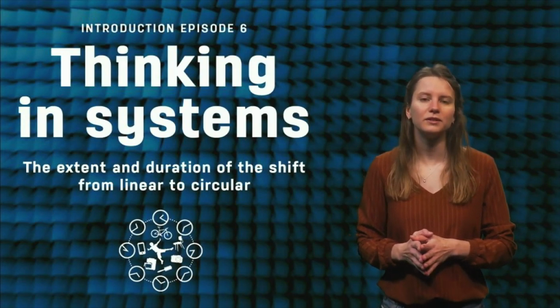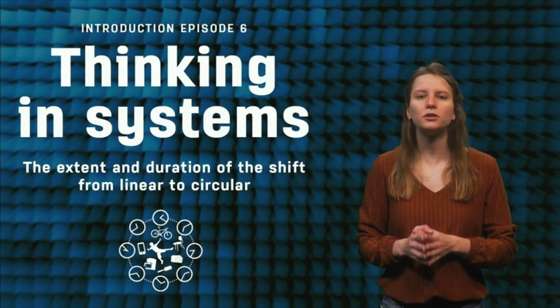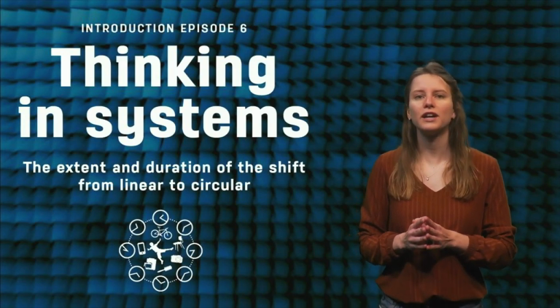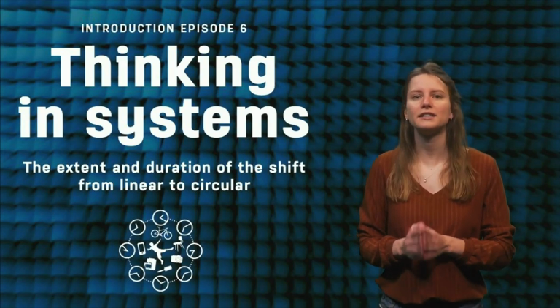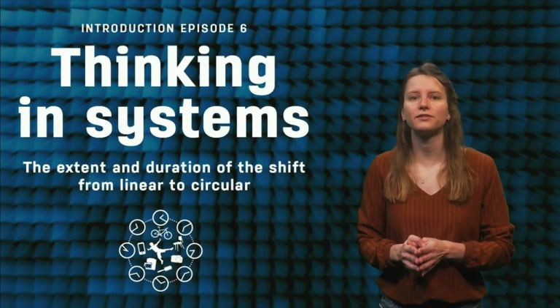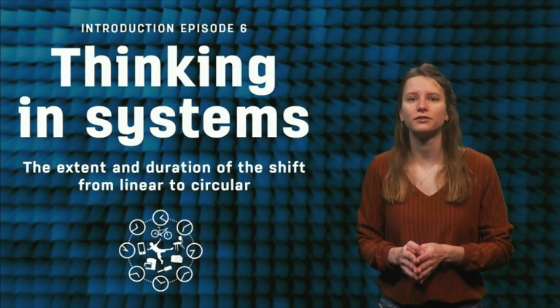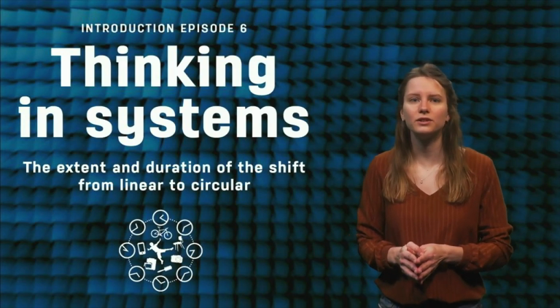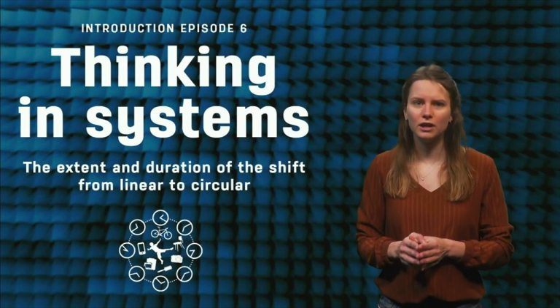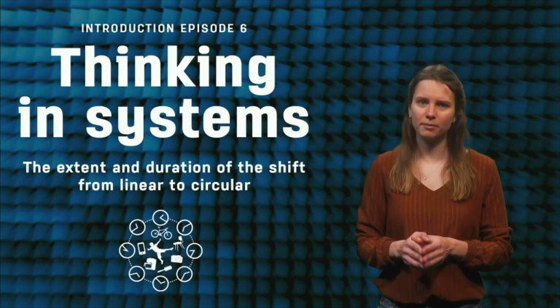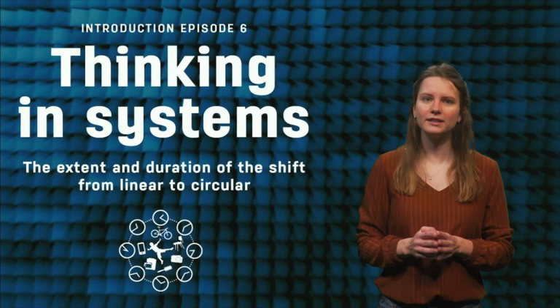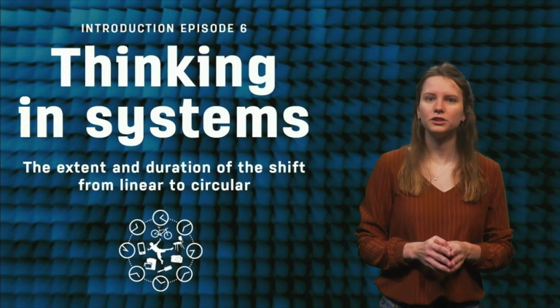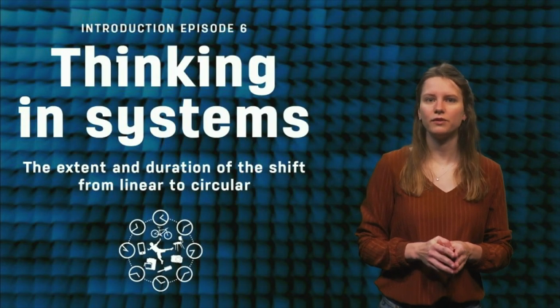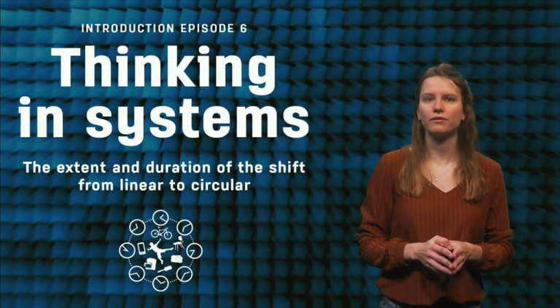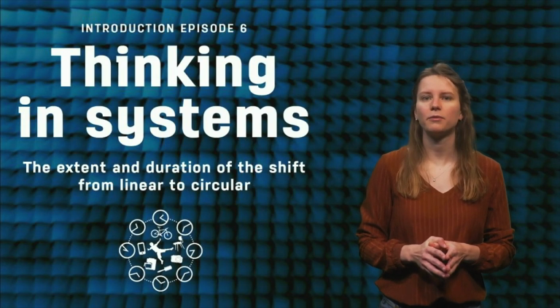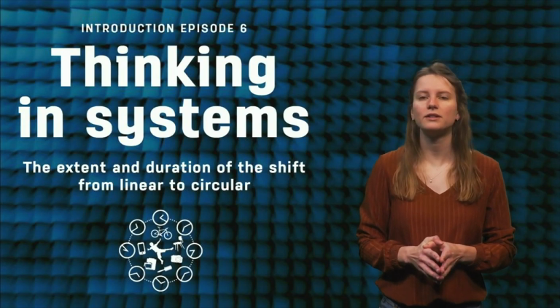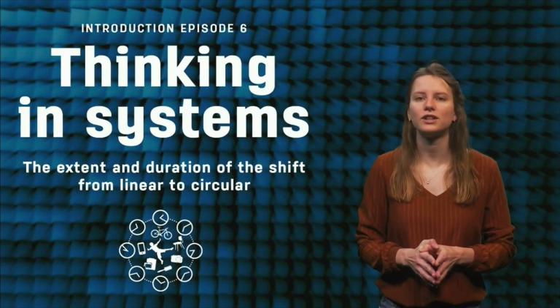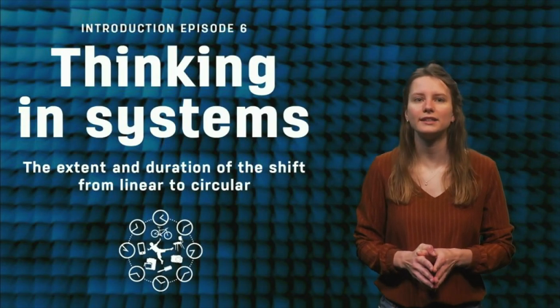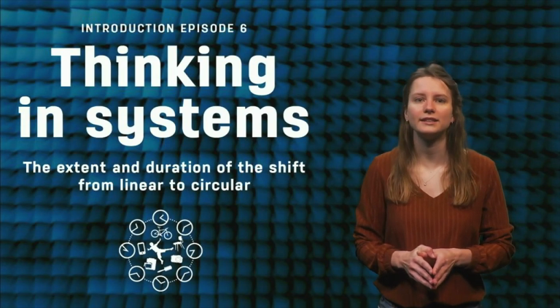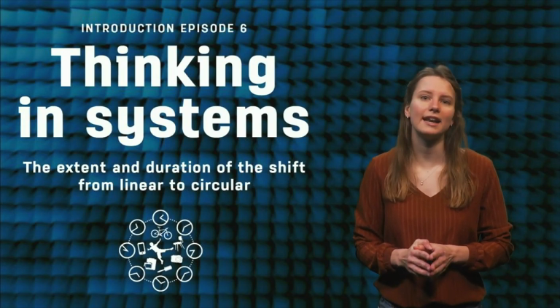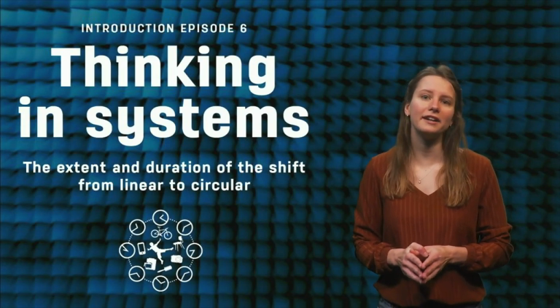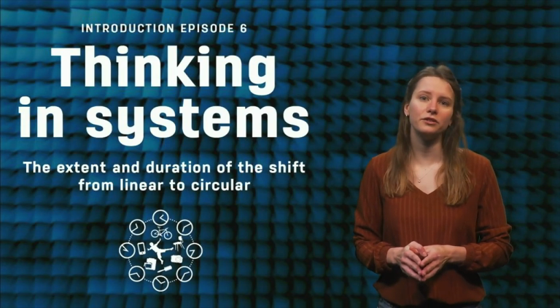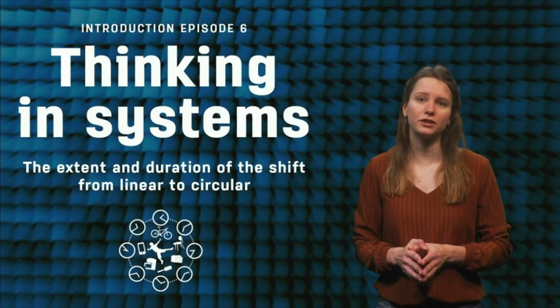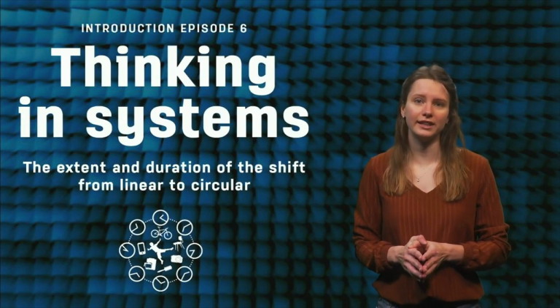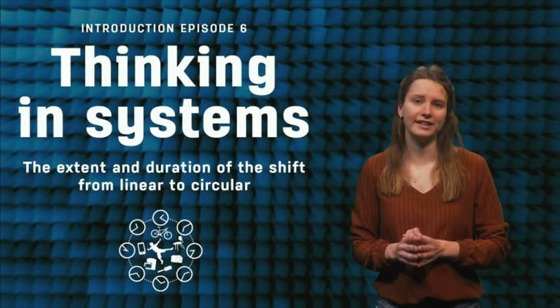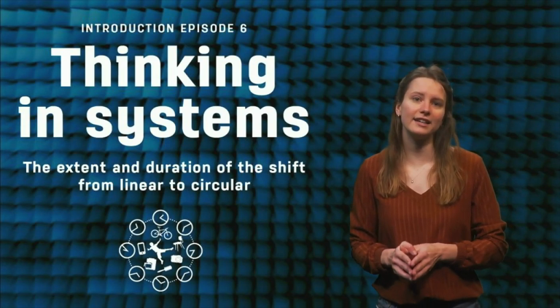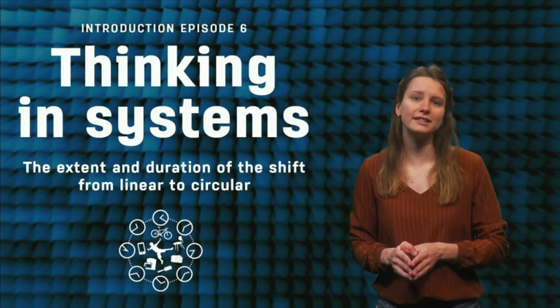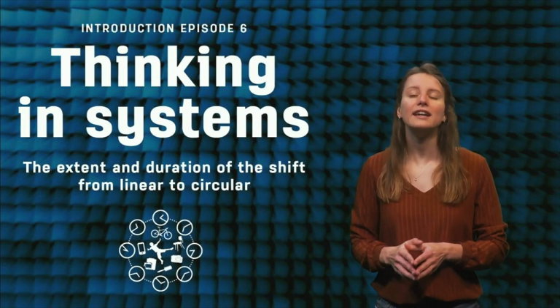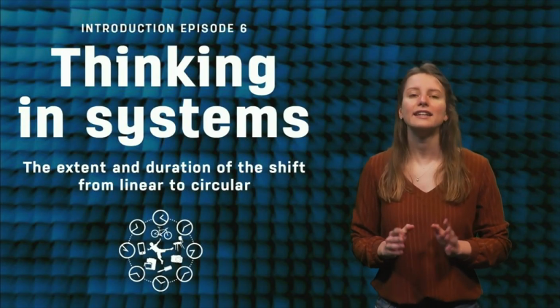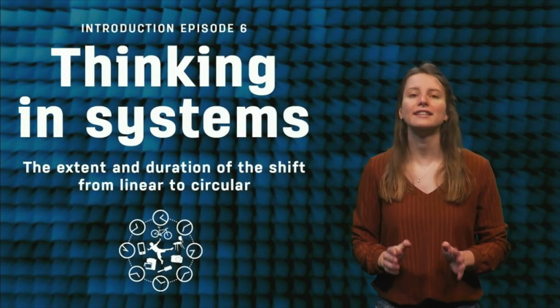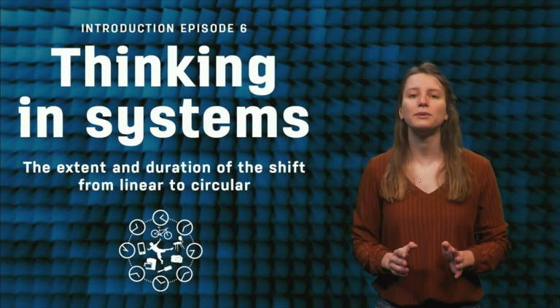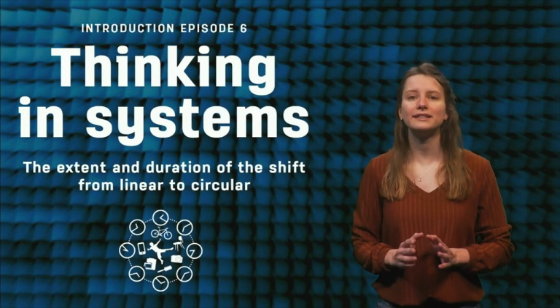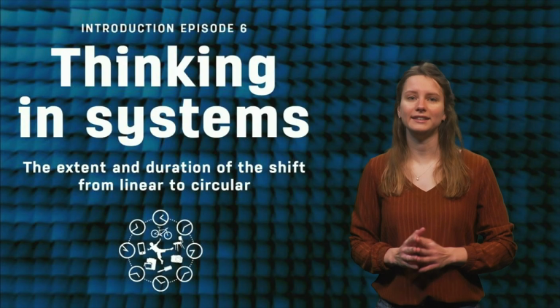Dr. Esther van der Voet, from the Institute of Environmental Sciences at Leiden University in the Netherlands, is this week's teacher.